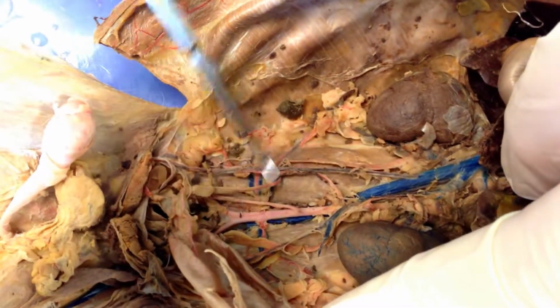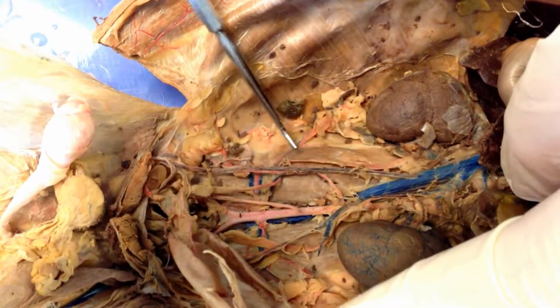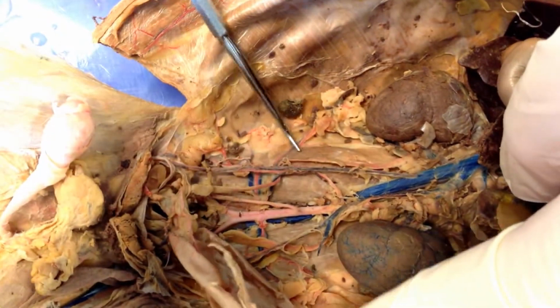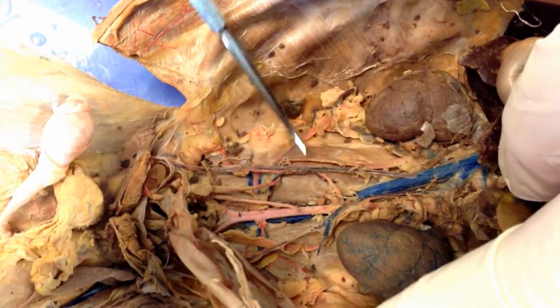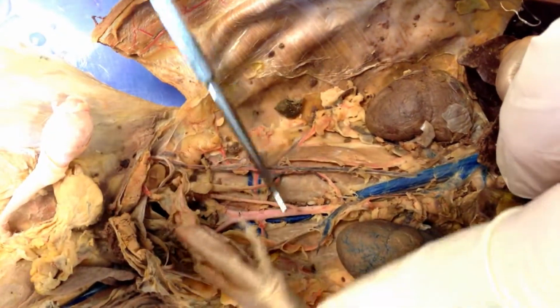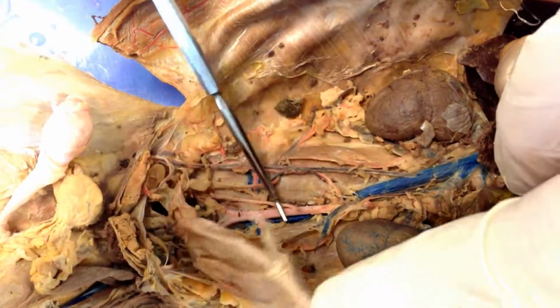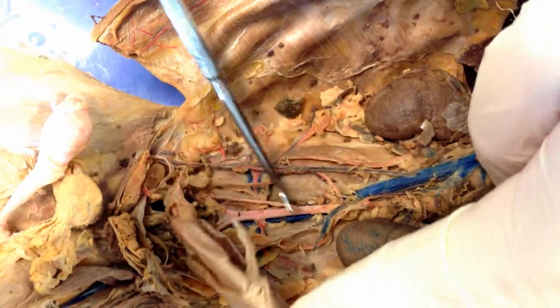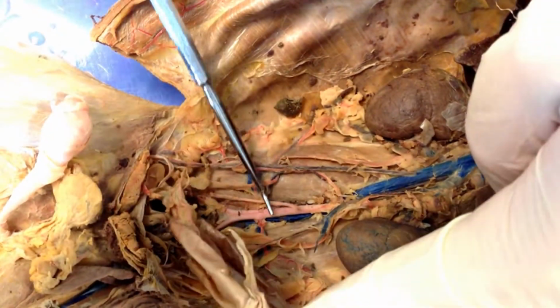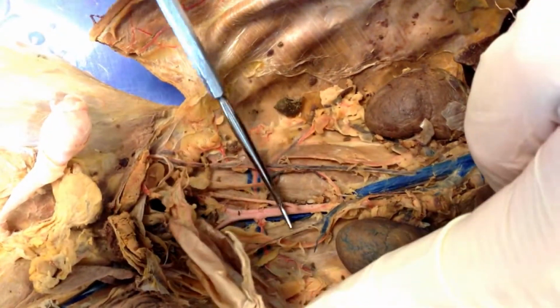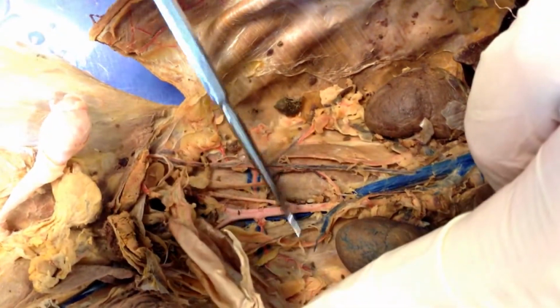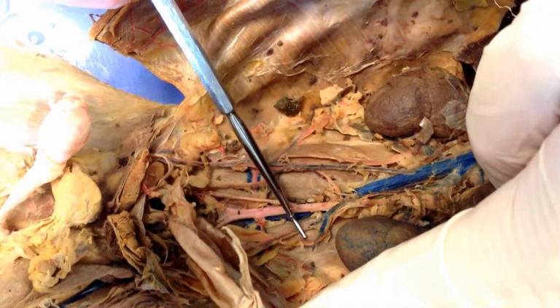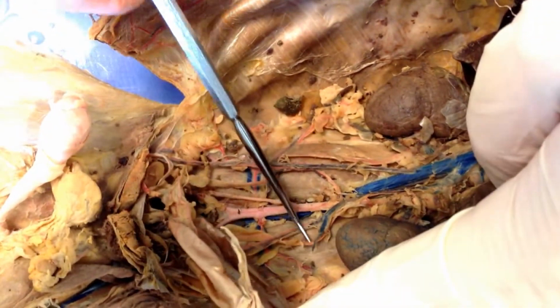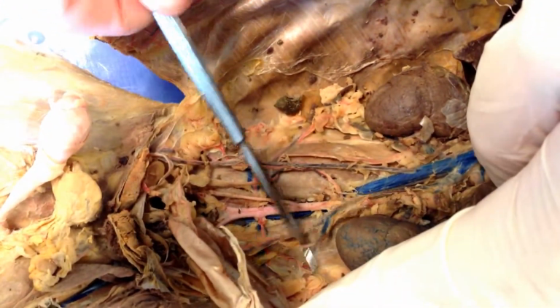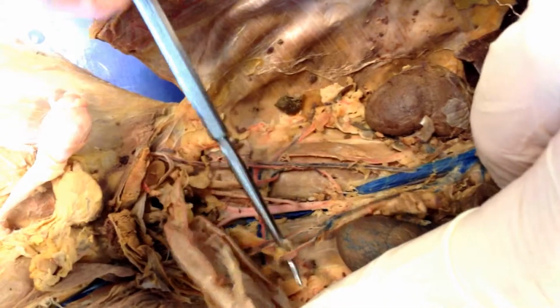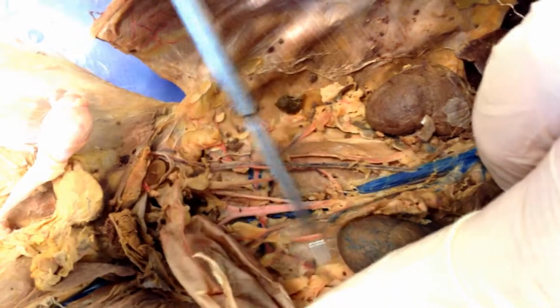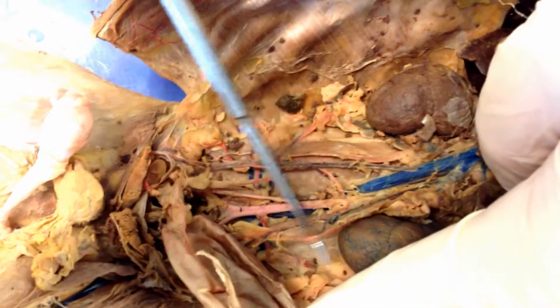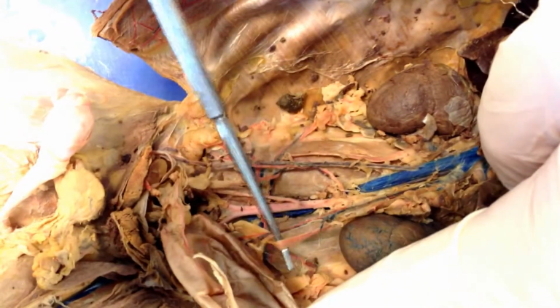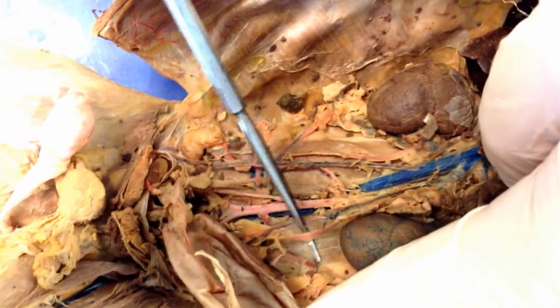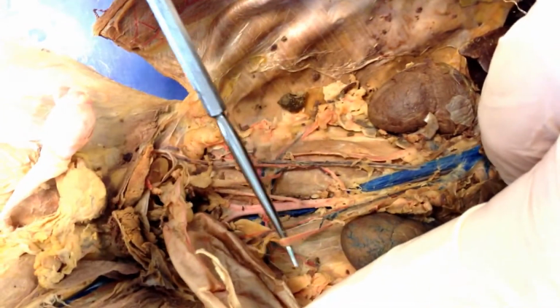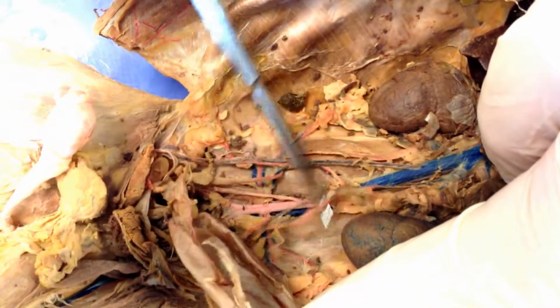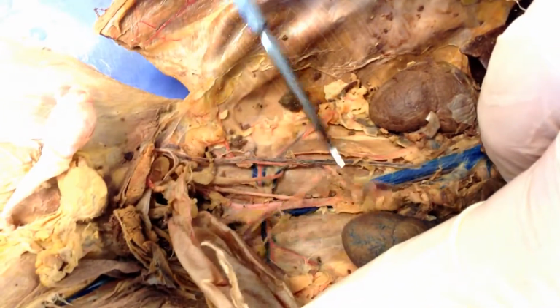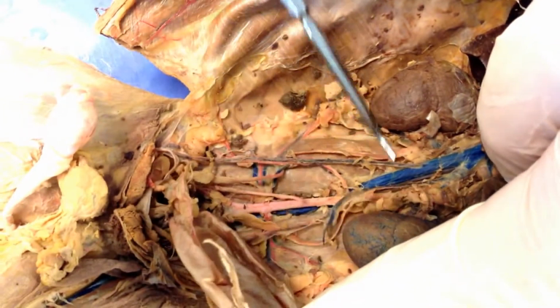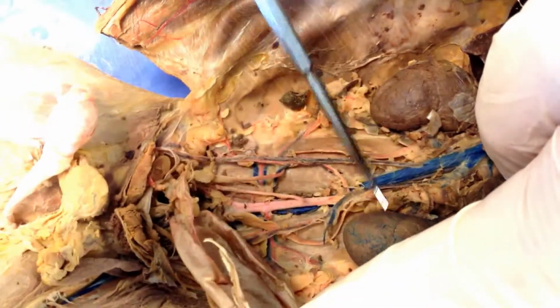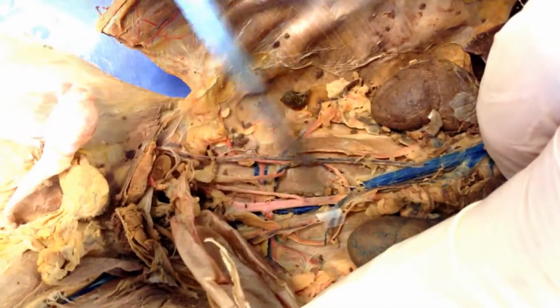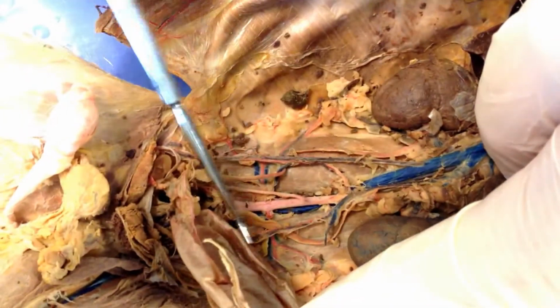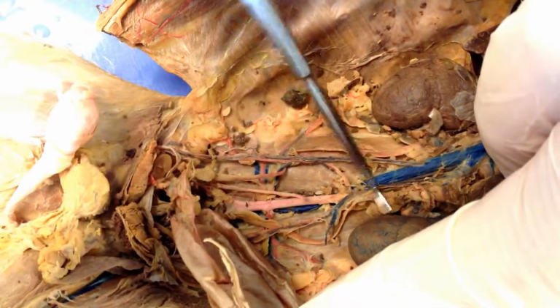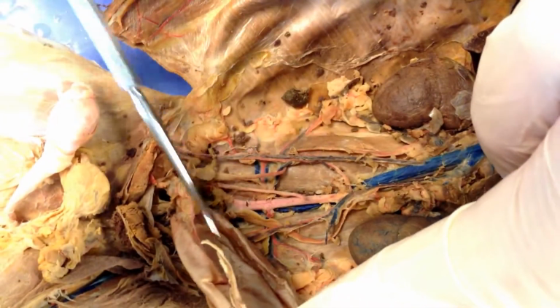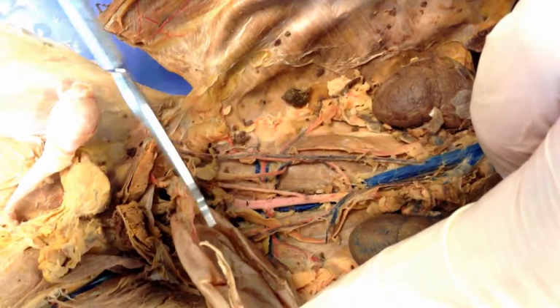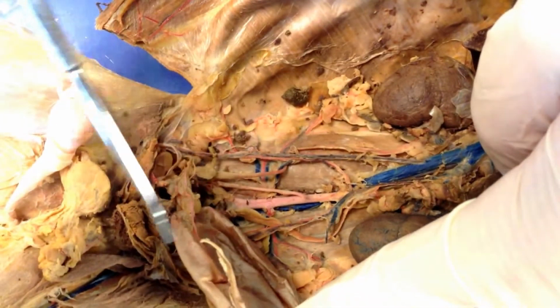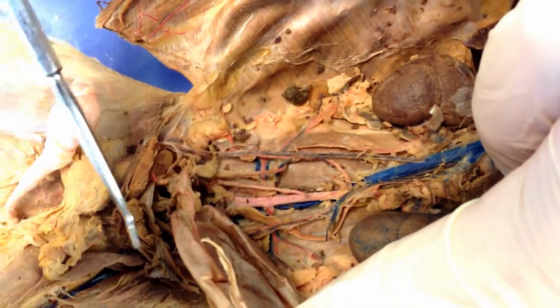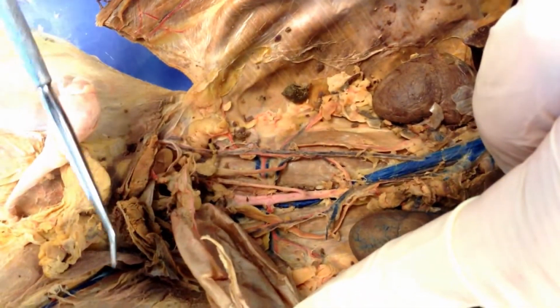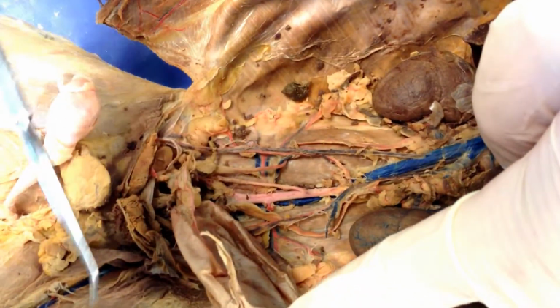Those are the two ureters — a ureter on each side taking the urine down. They use peristalsis to squeeze it down.